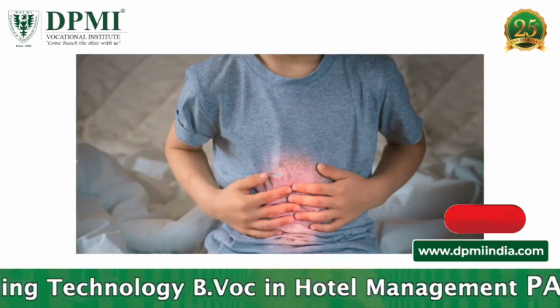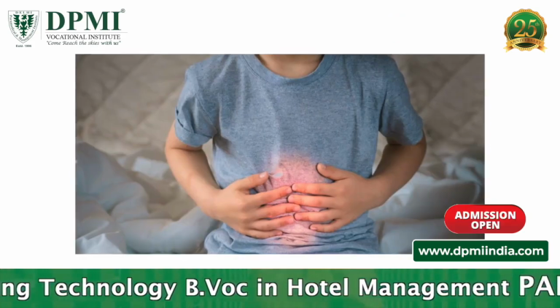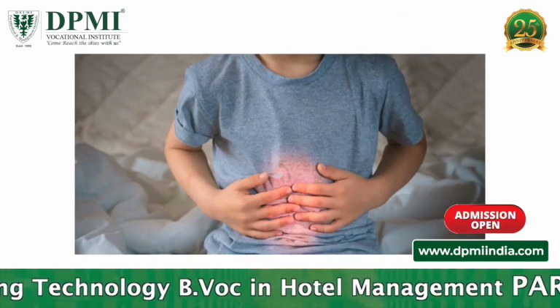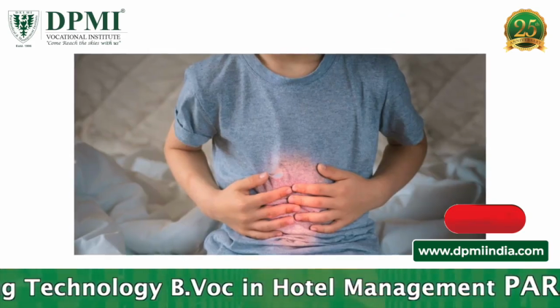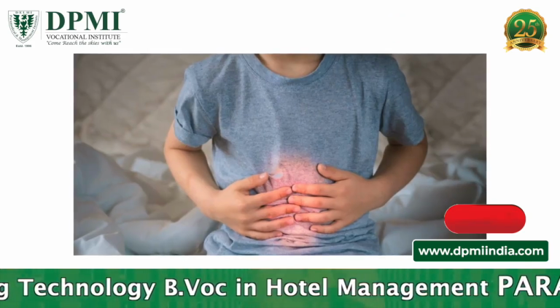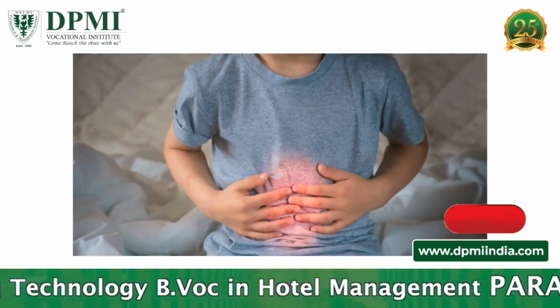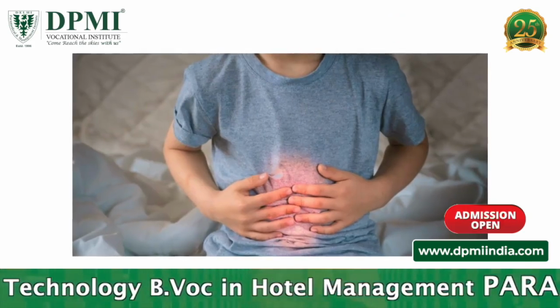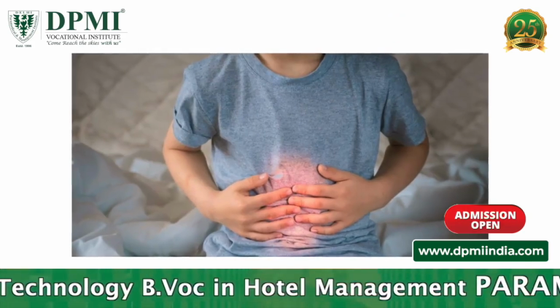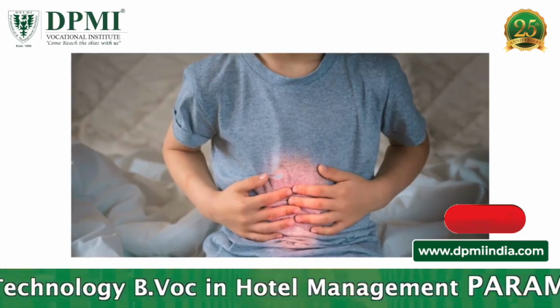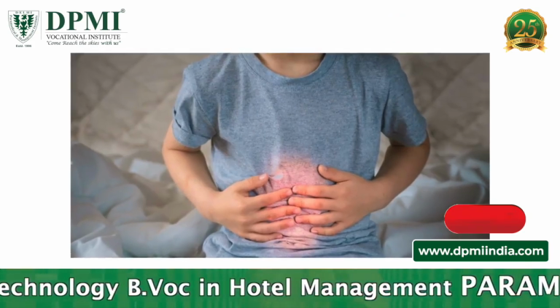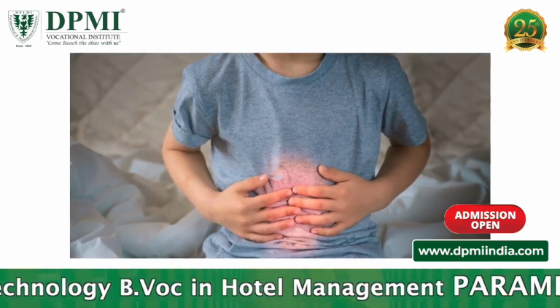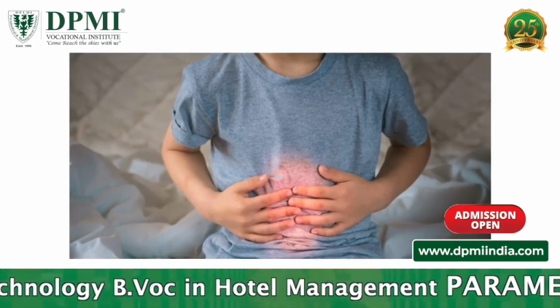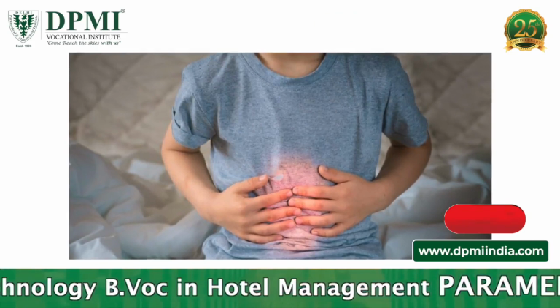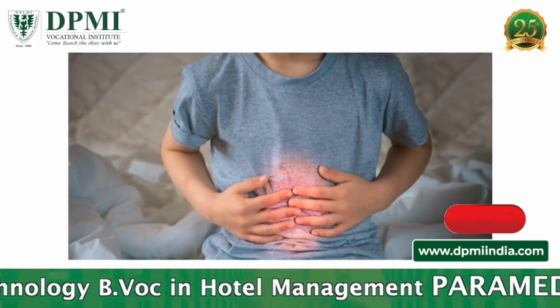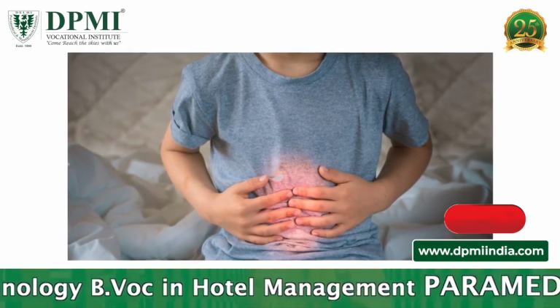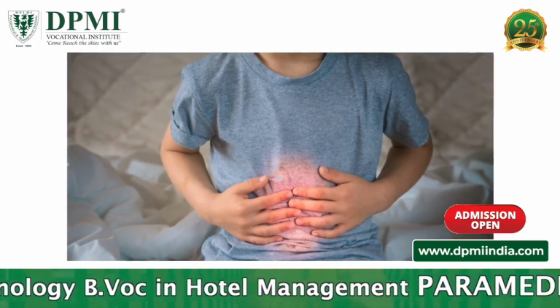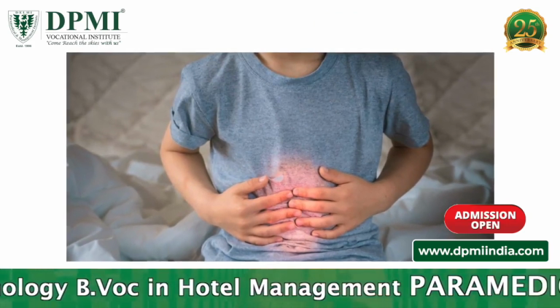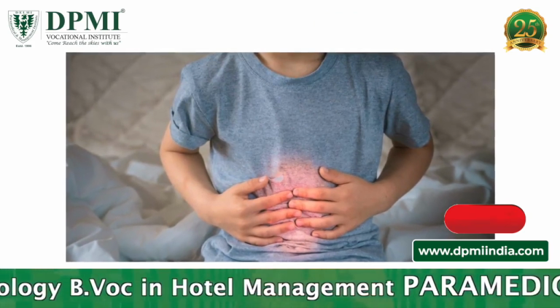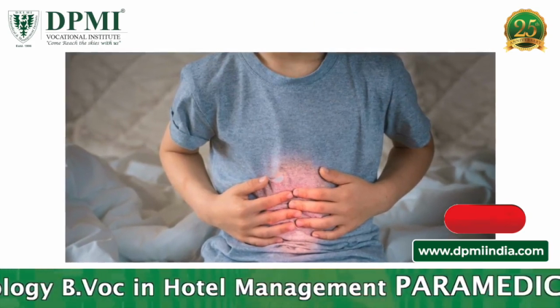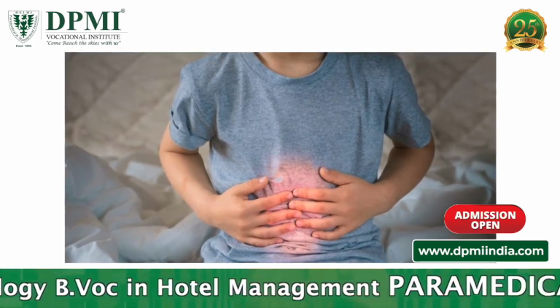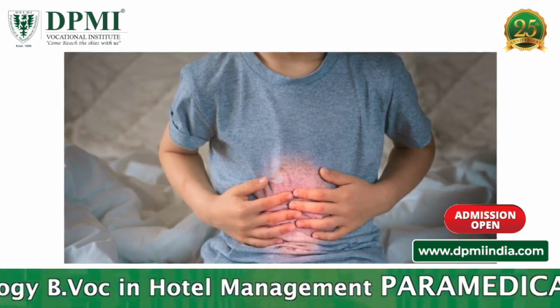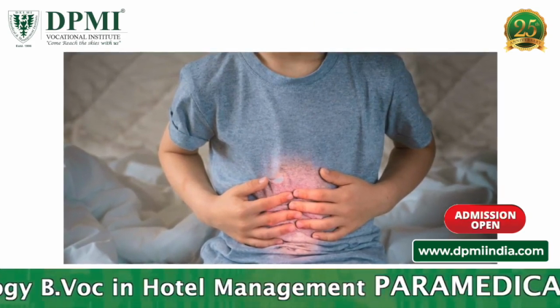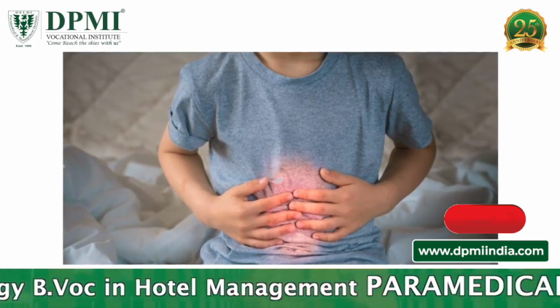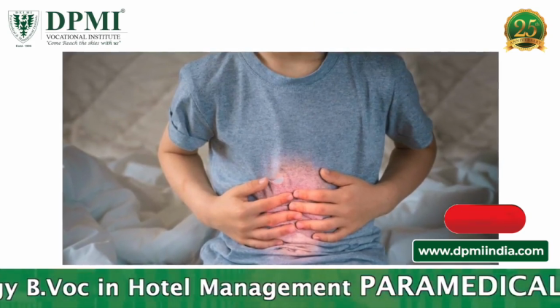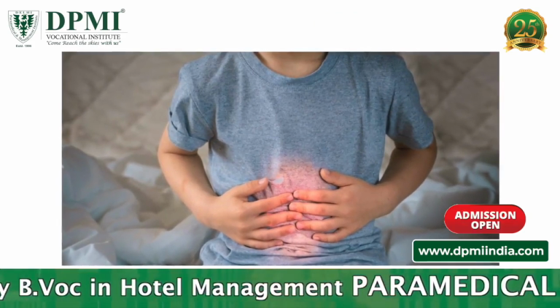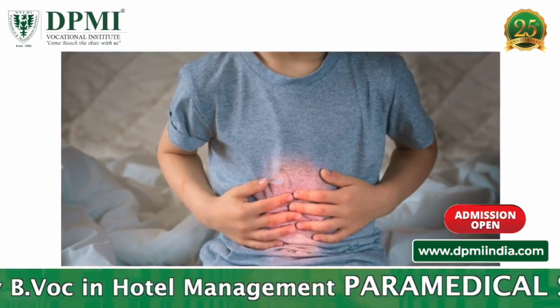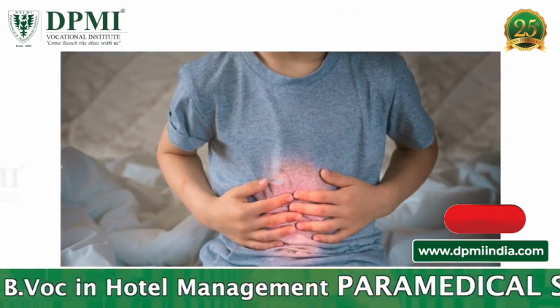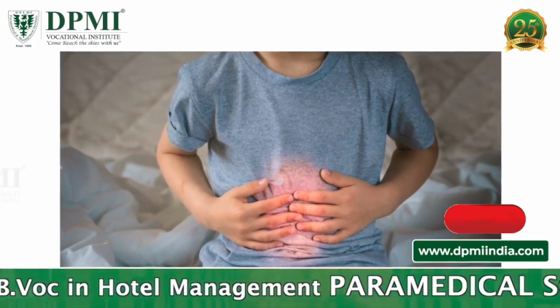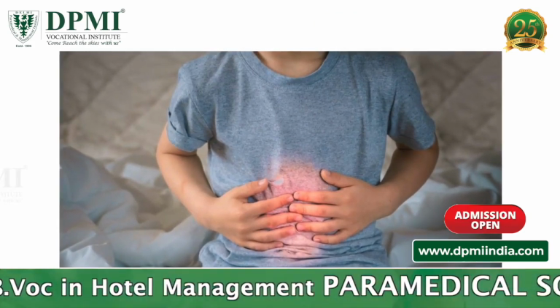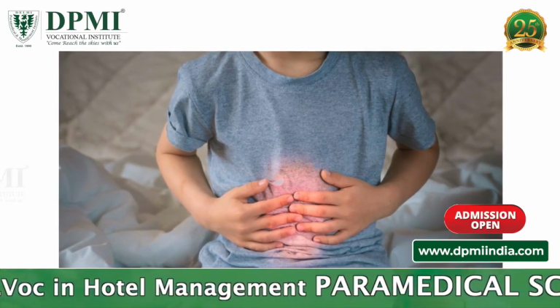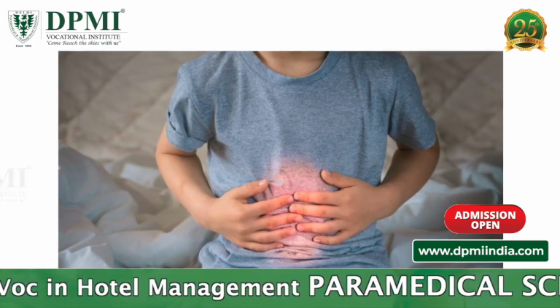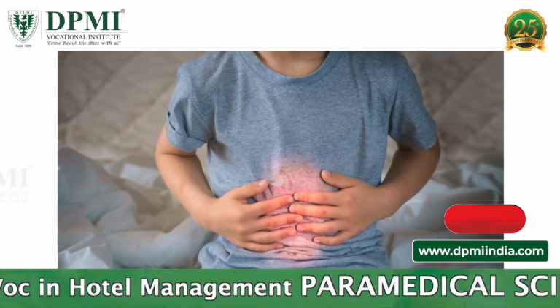Portal hypertension can also occur in children, although children are much less likely to require a TIPS.